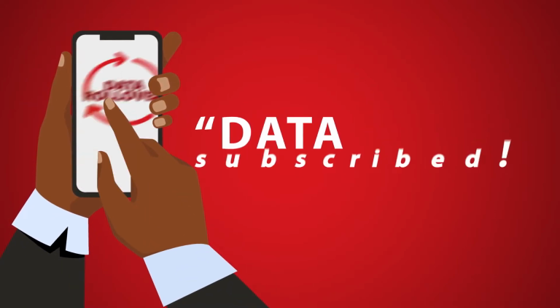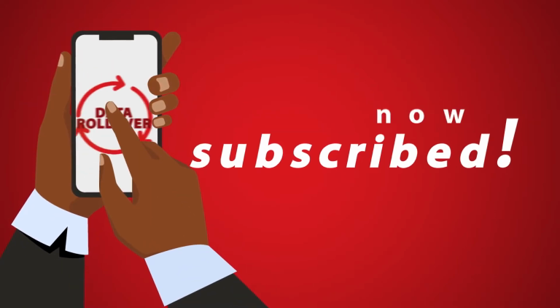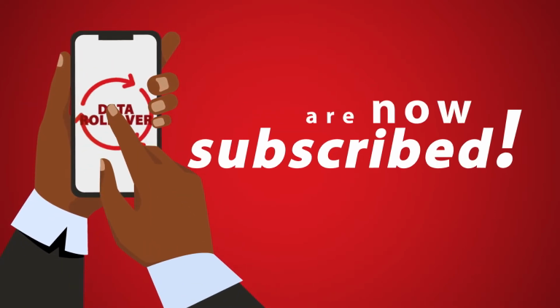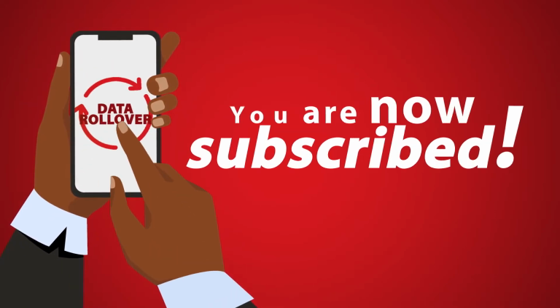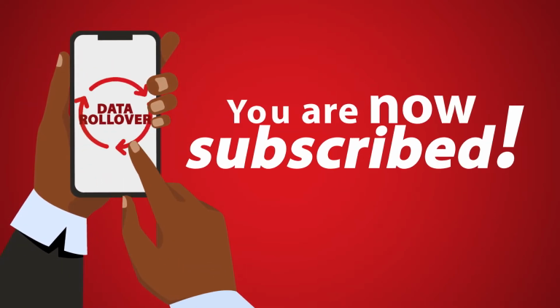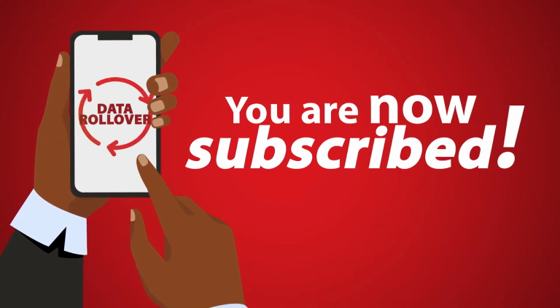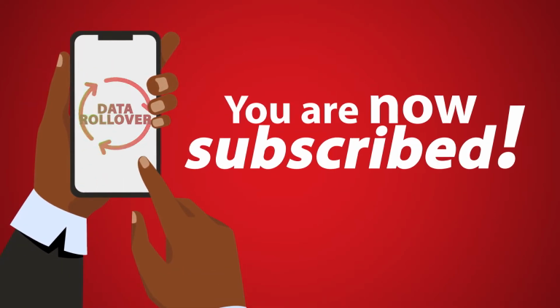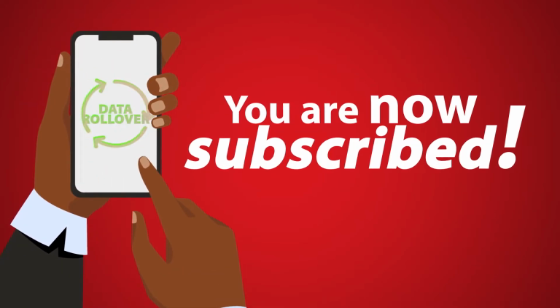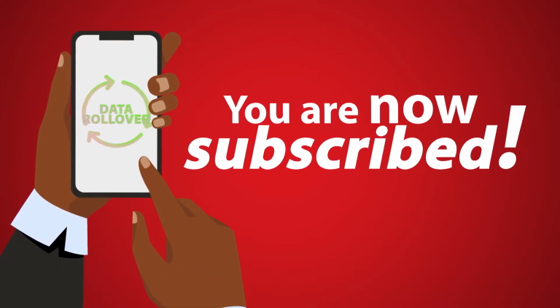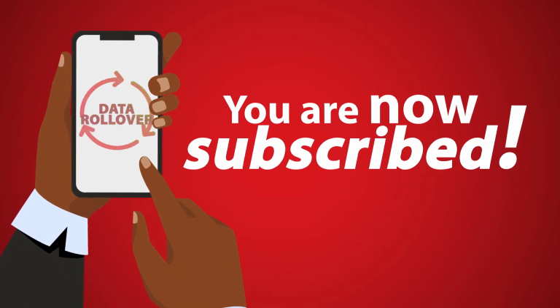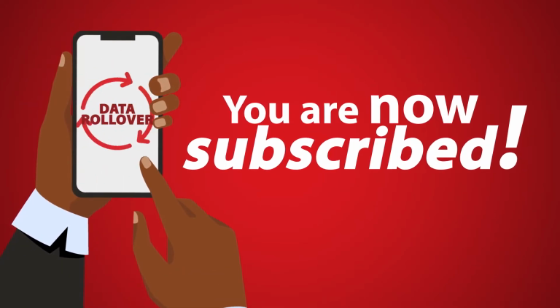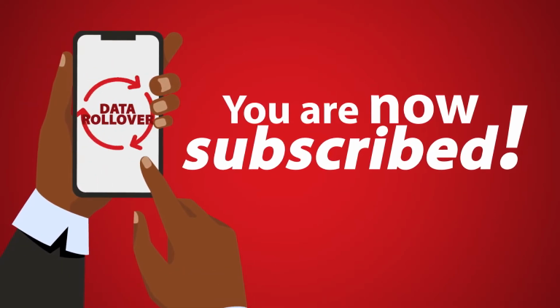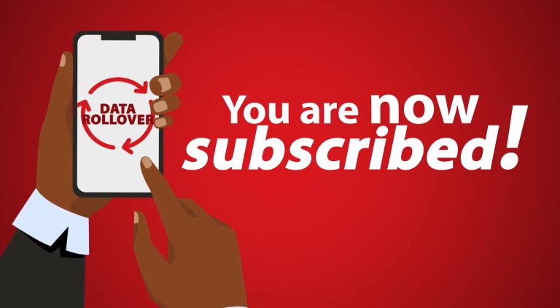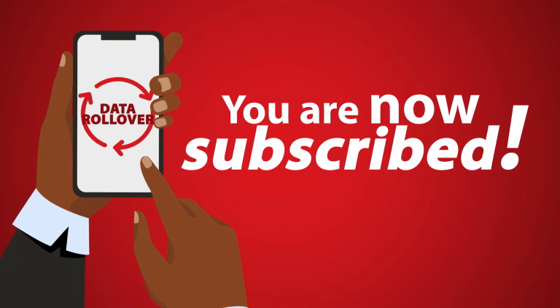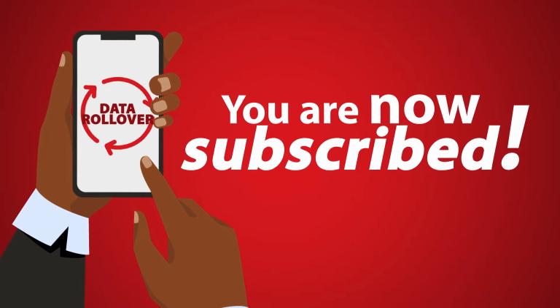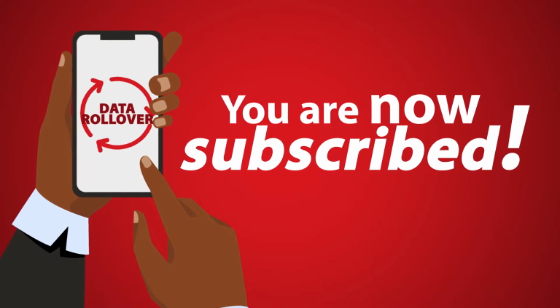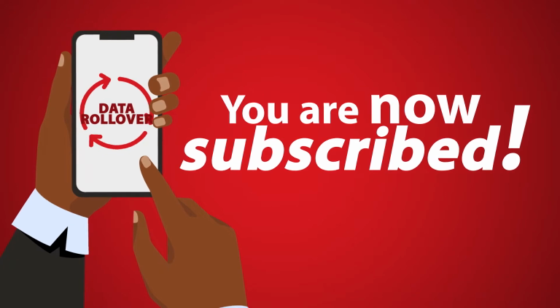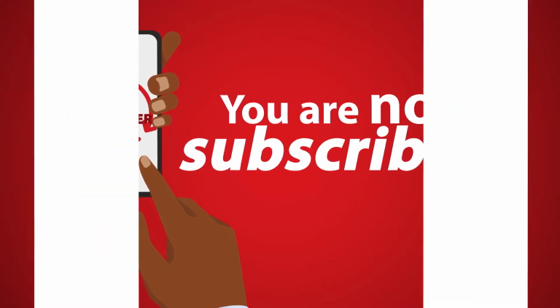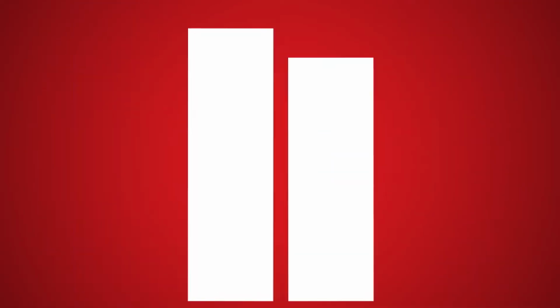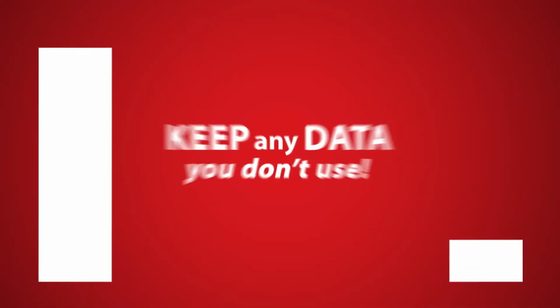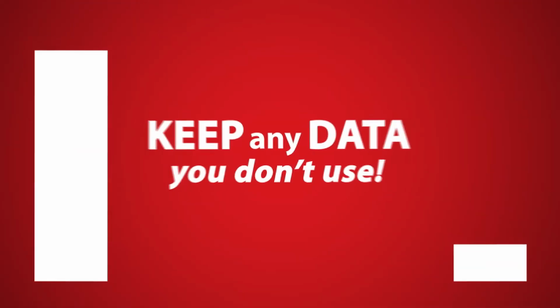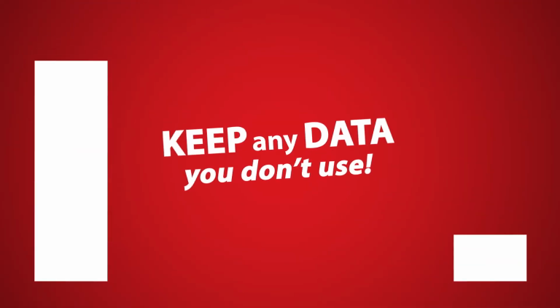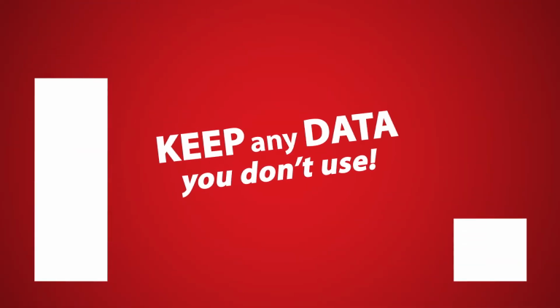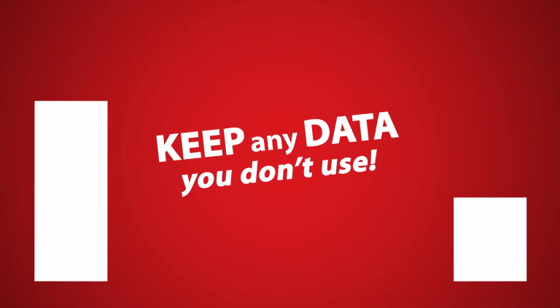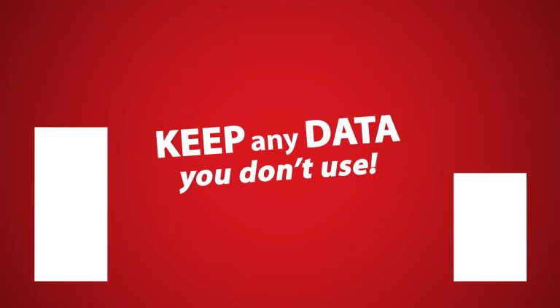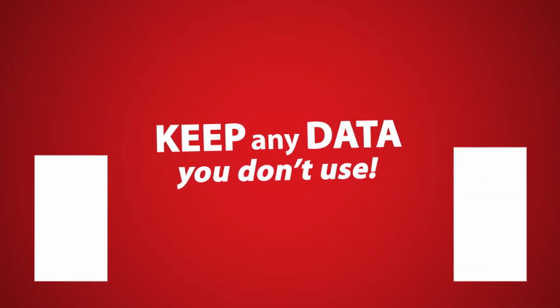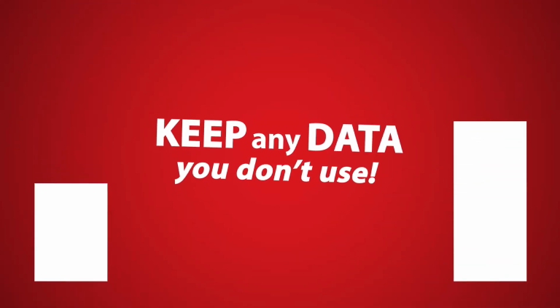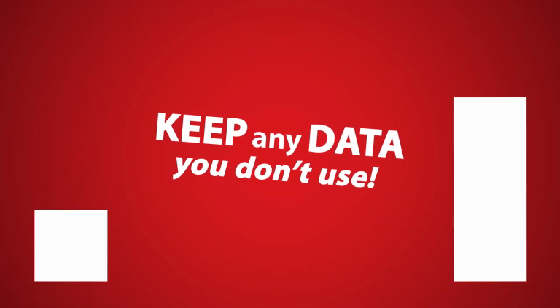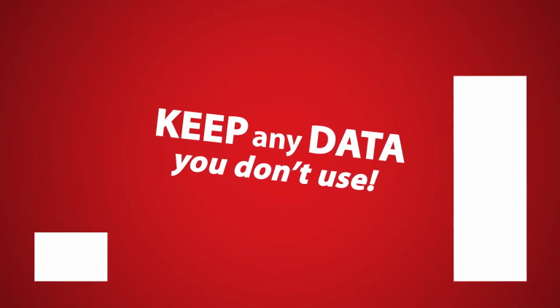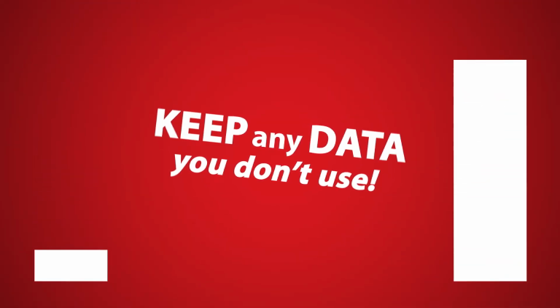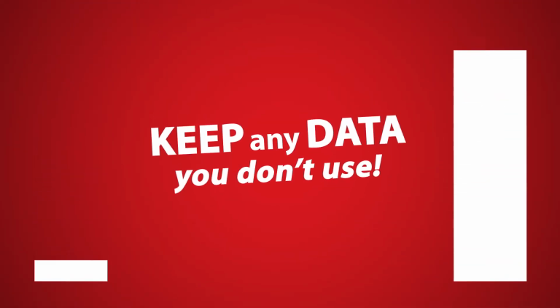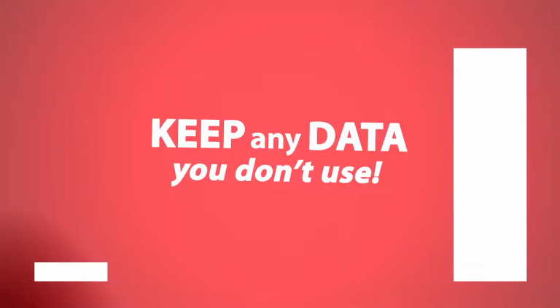You're now subscribed to a prepaid data plan with Data Rollover. You'll be able to keep any data you don't use.